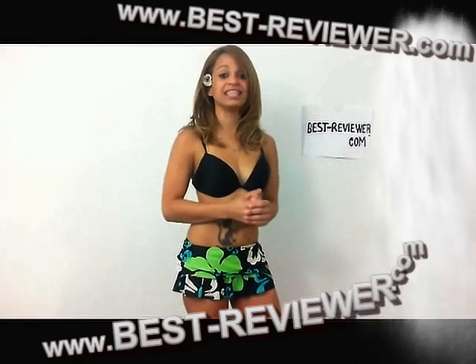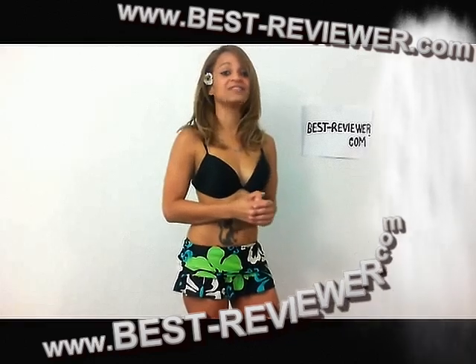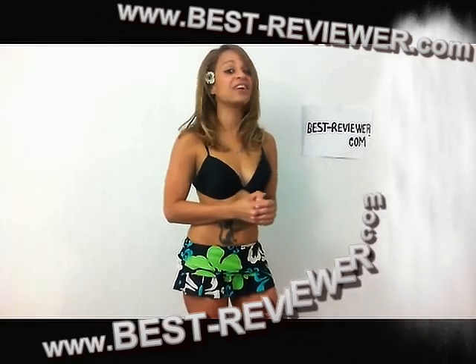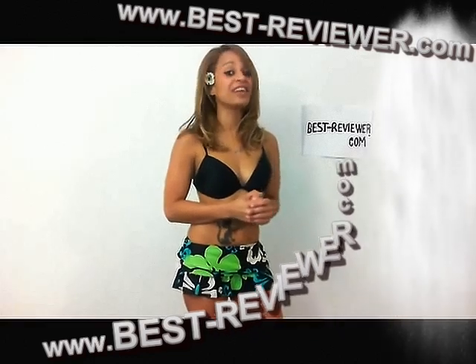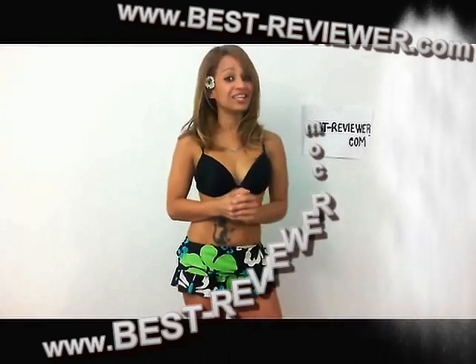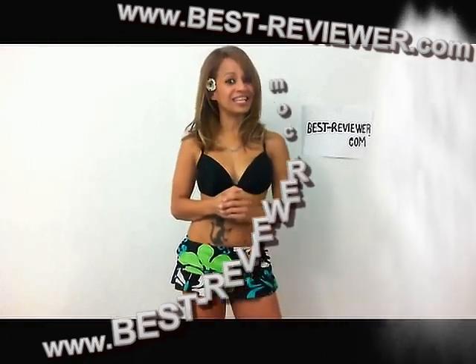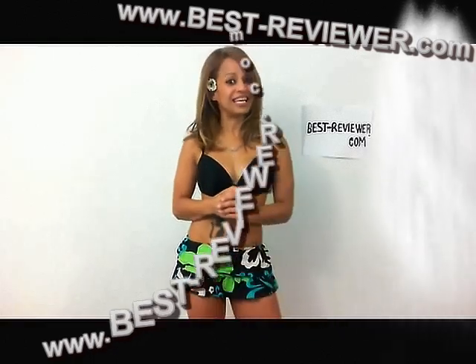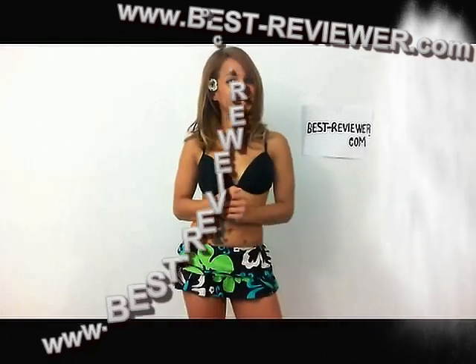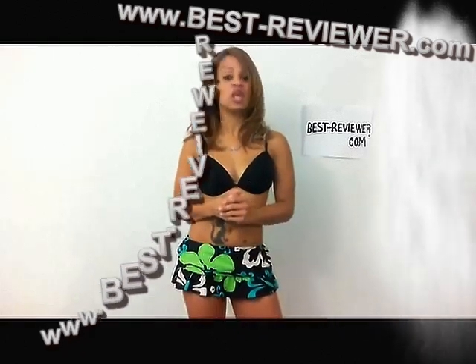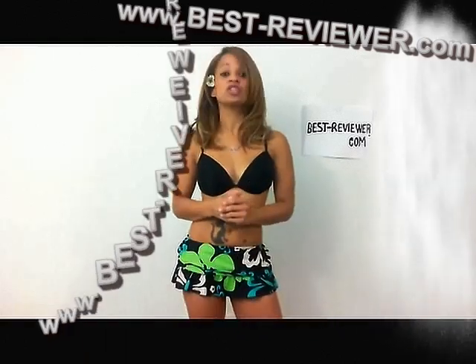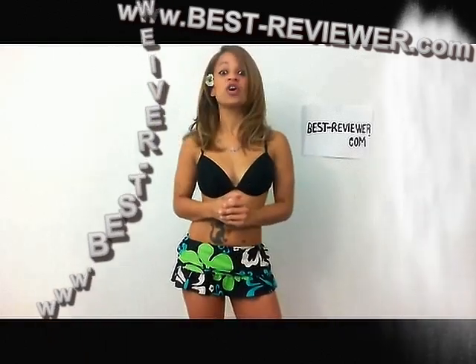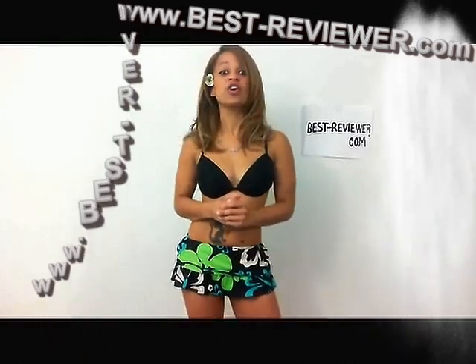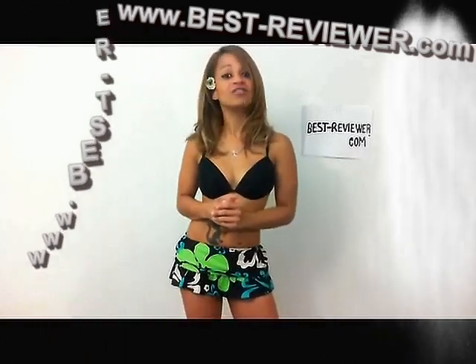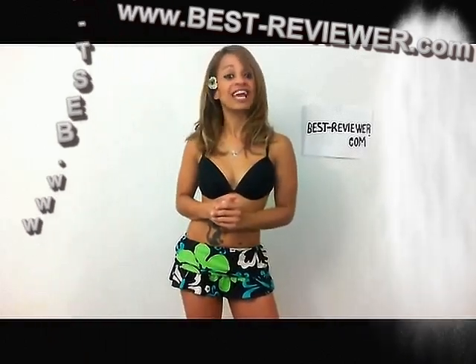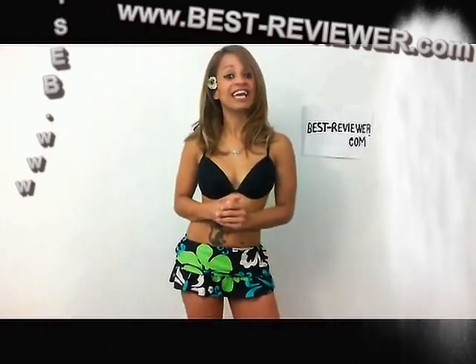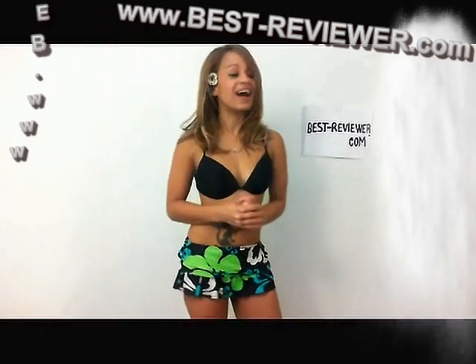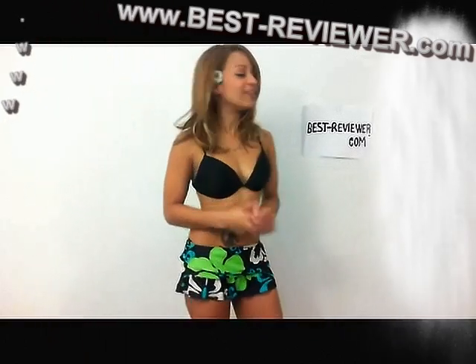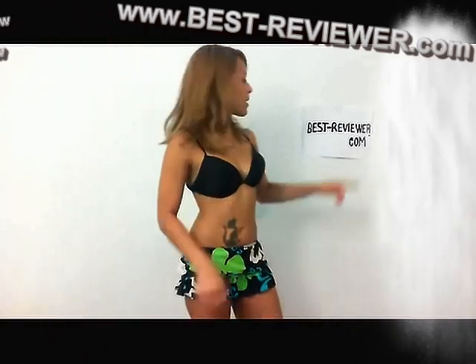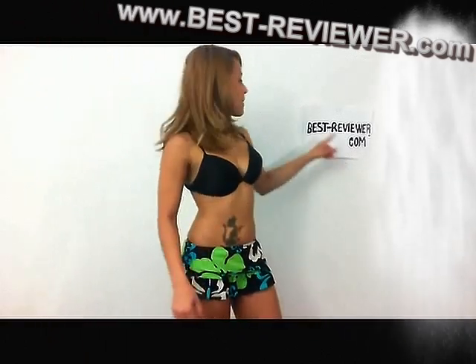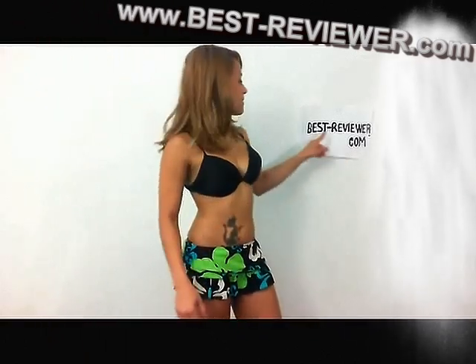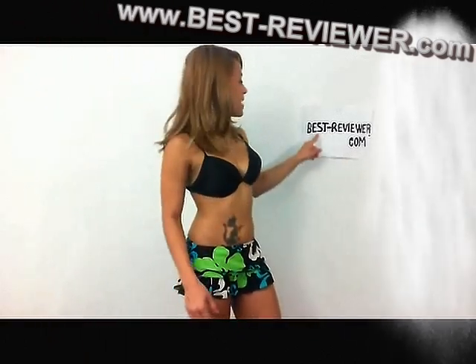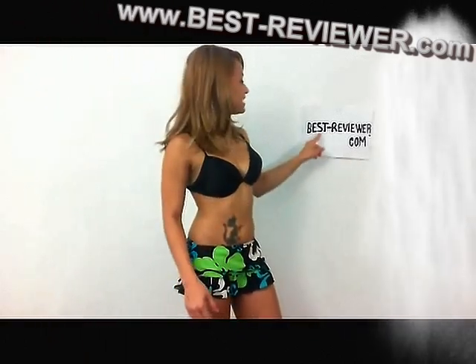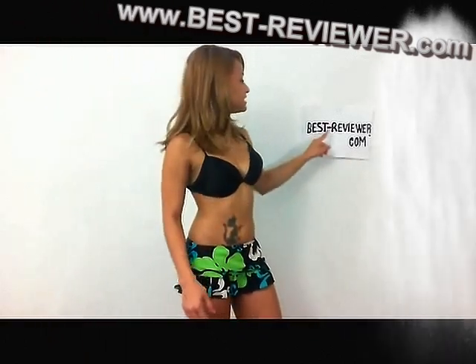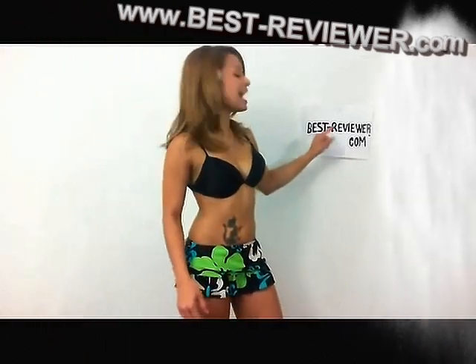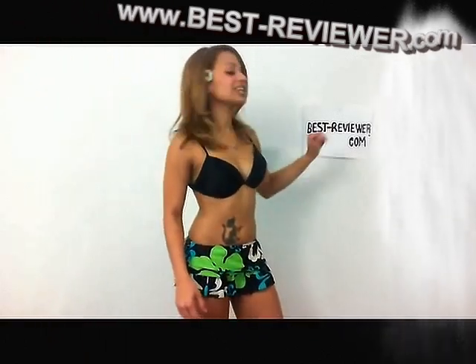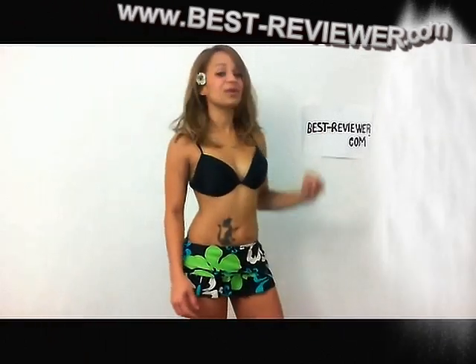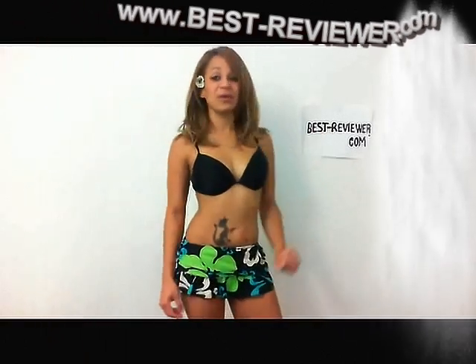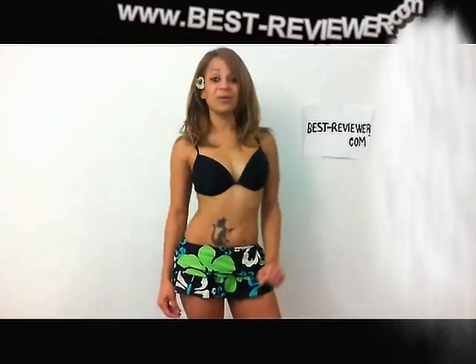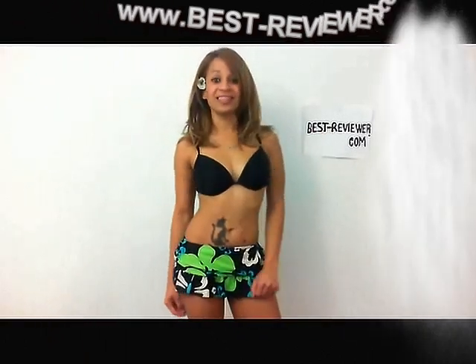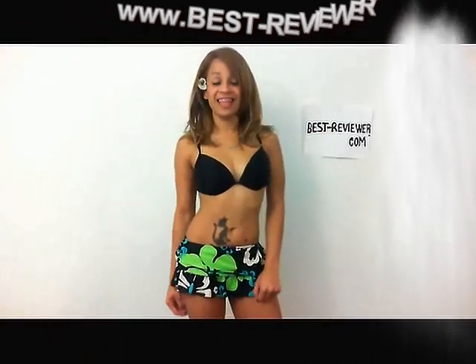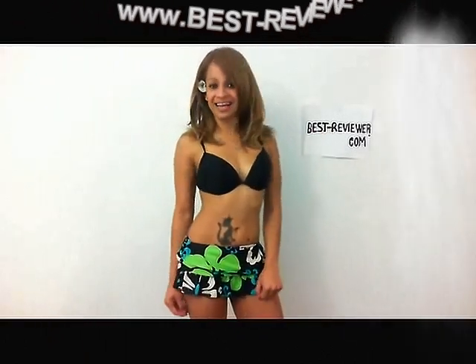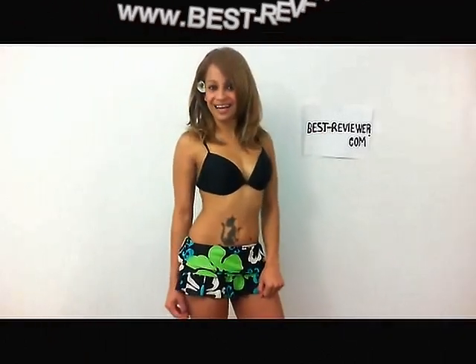You can browse the reviews in many, many ways and you will have lots of fun on this website. It's very entertaining, so go check it out! Best-Reviewer.com